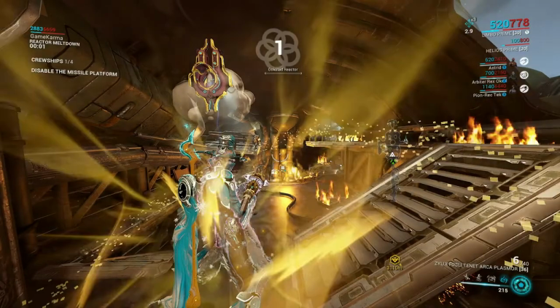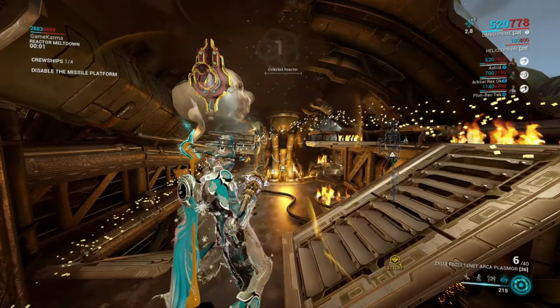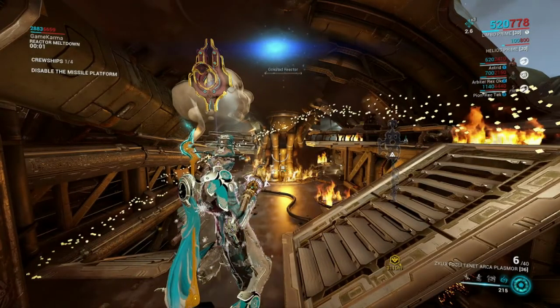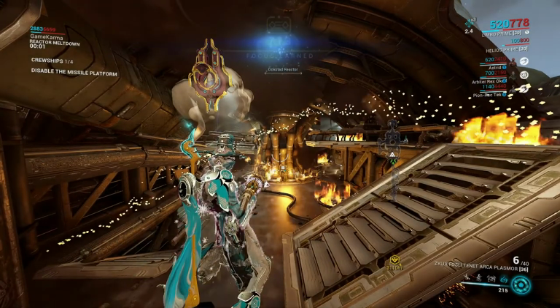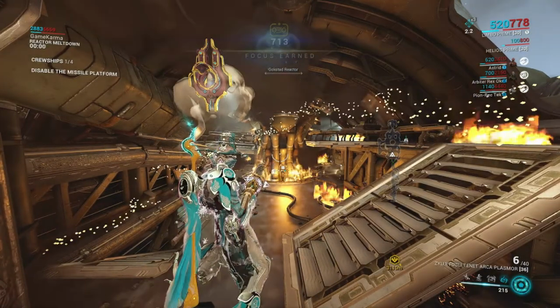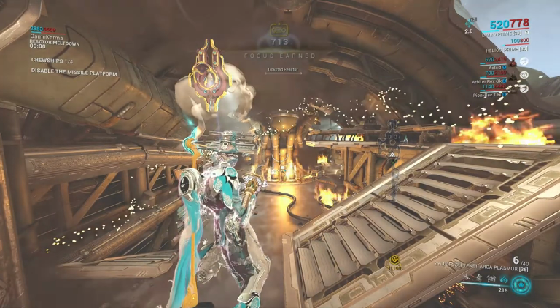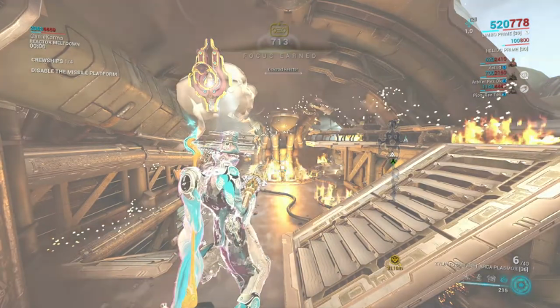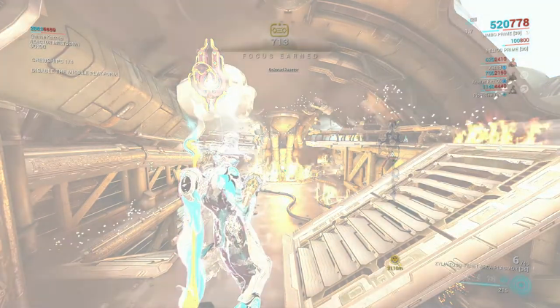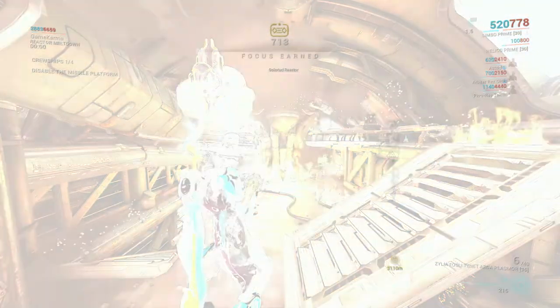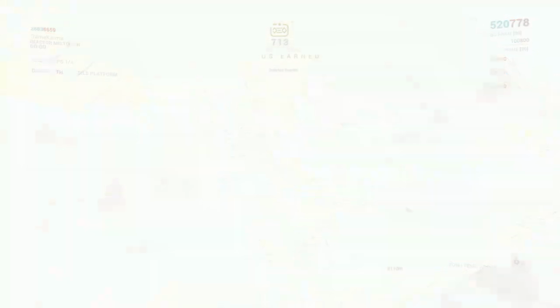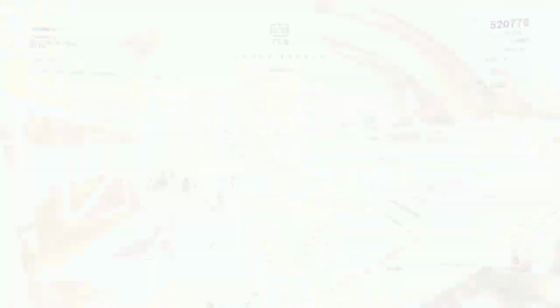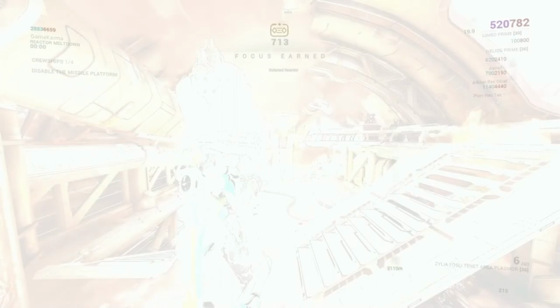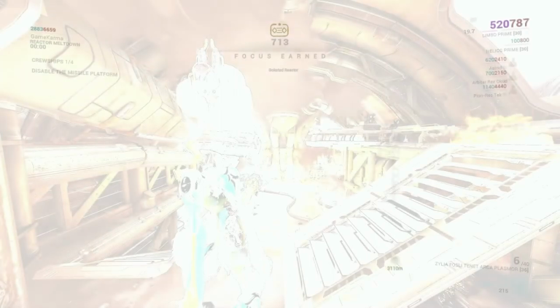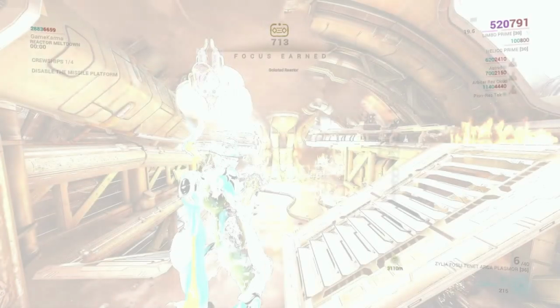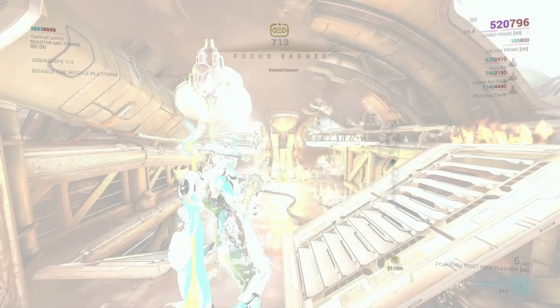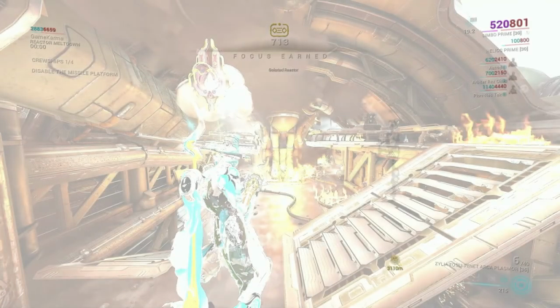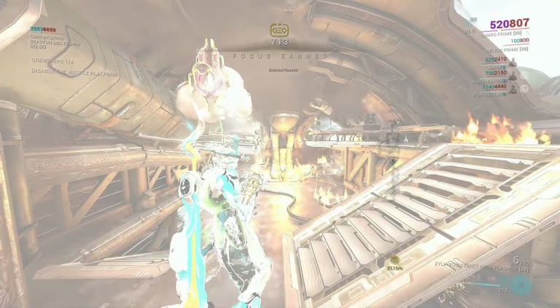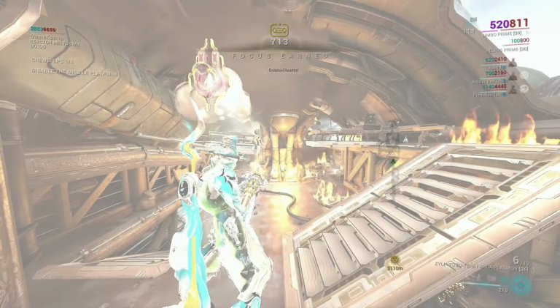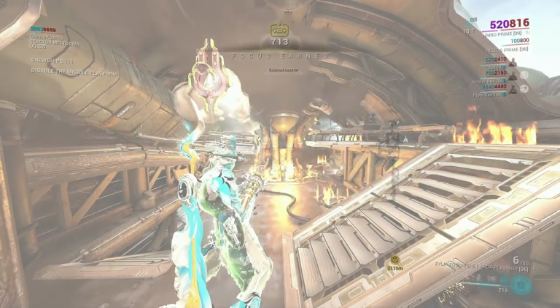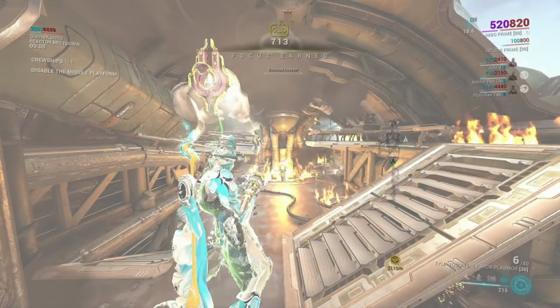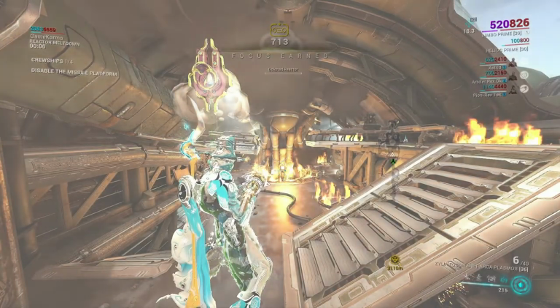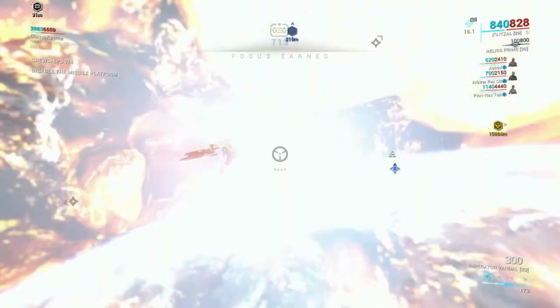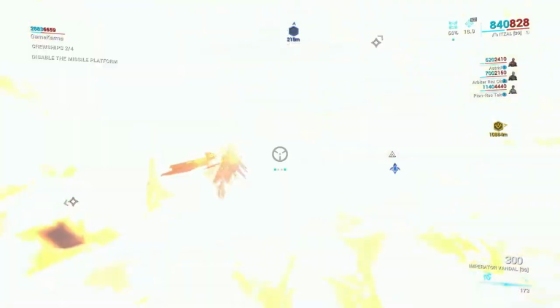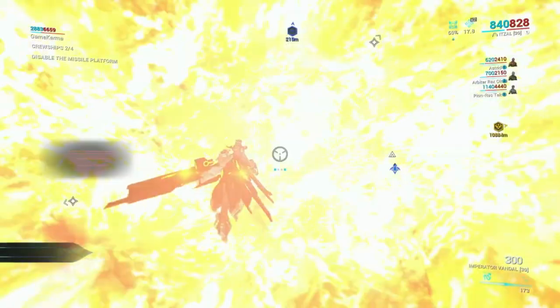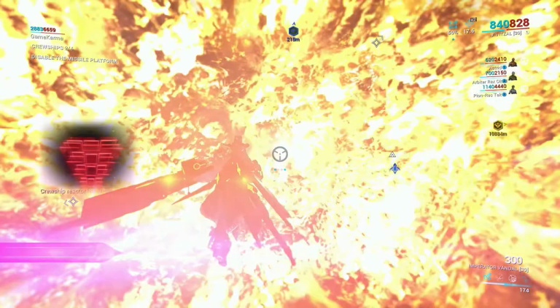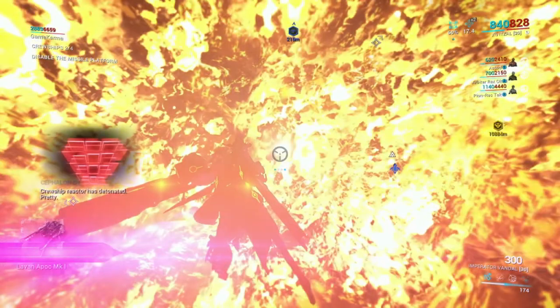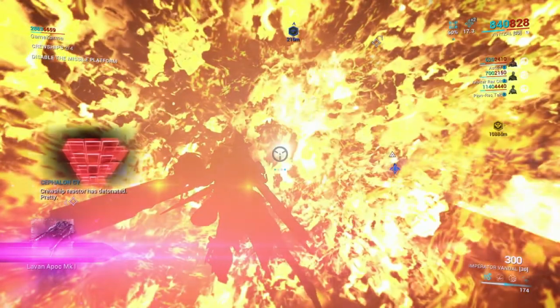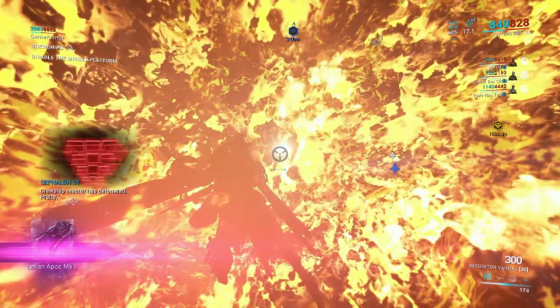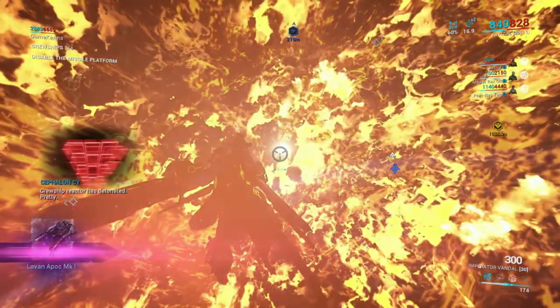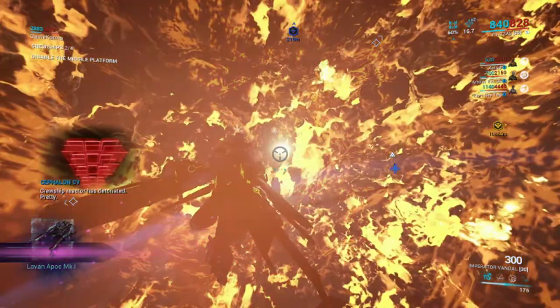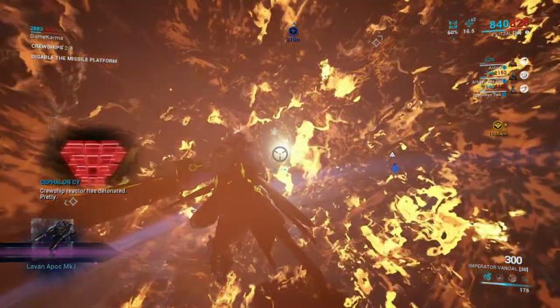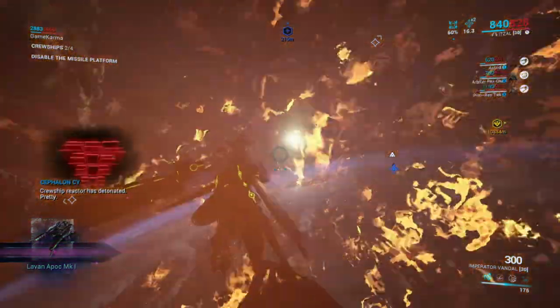When you destroy the pillar, a timer will start indicating when you need to leave the ship before it blows up. If it blows up with you still in it, don't worry — you'll just be transported outside the ship.